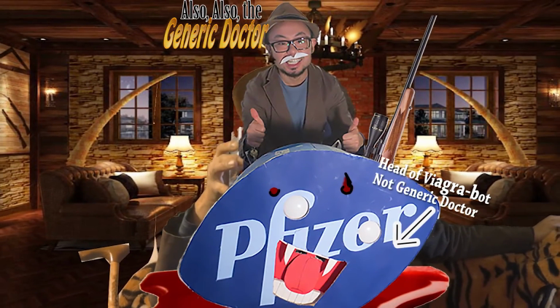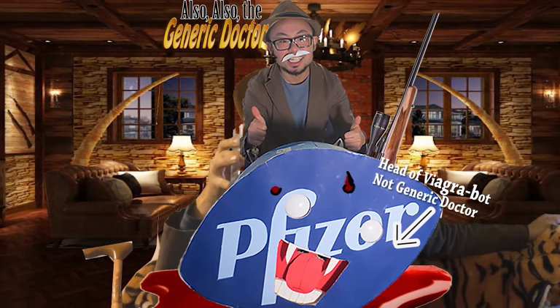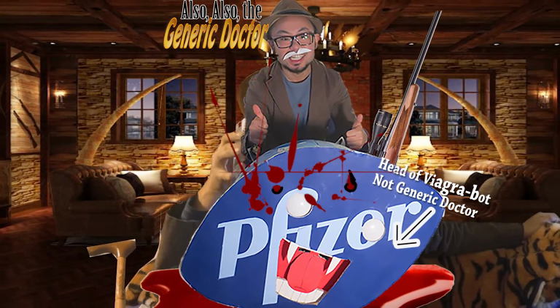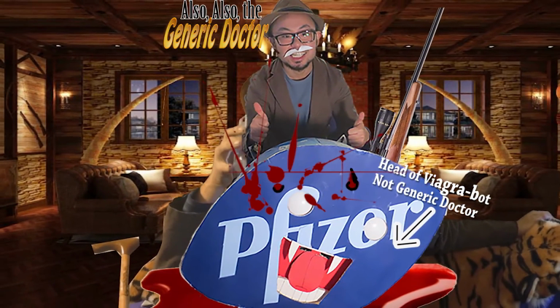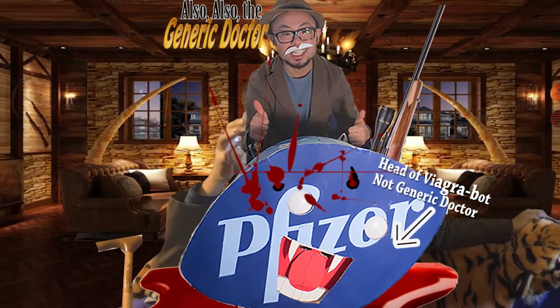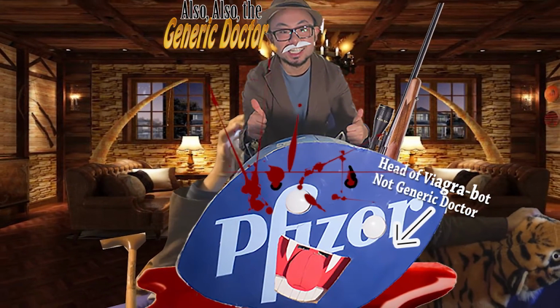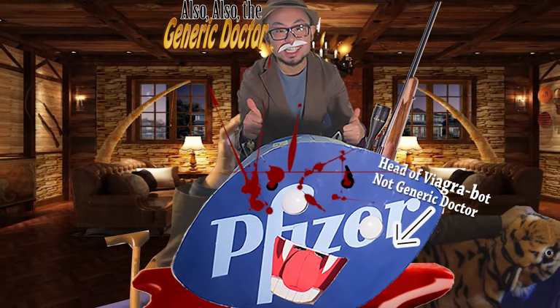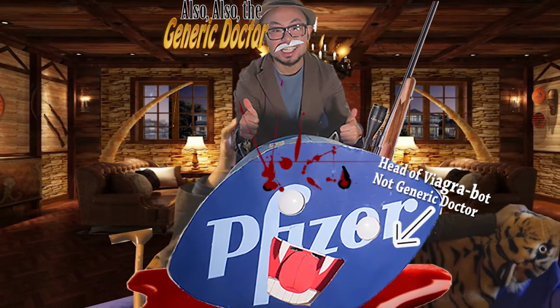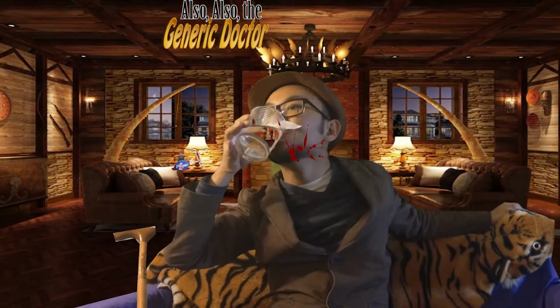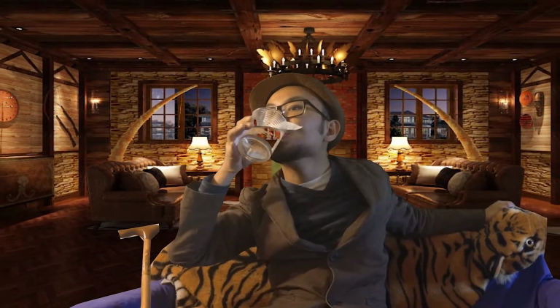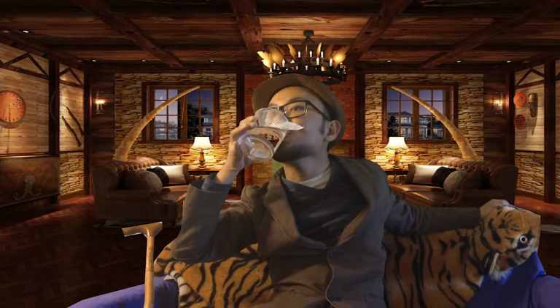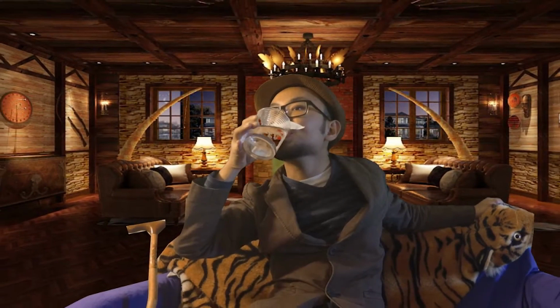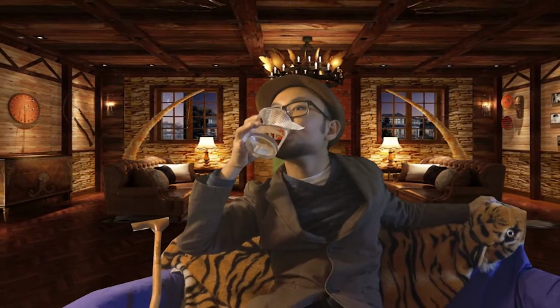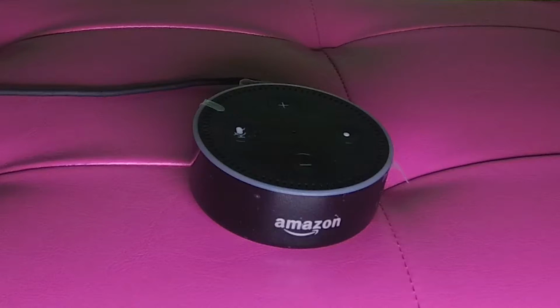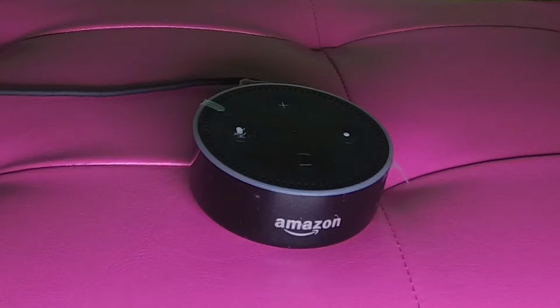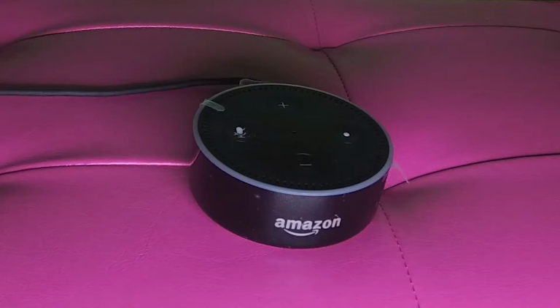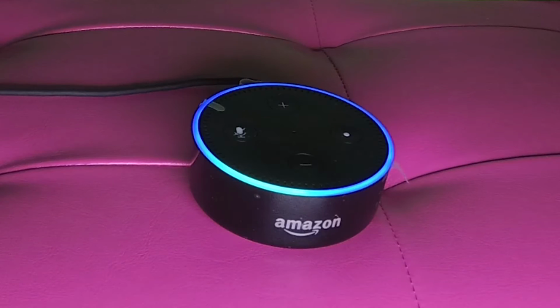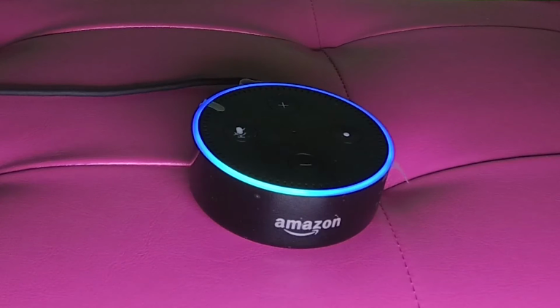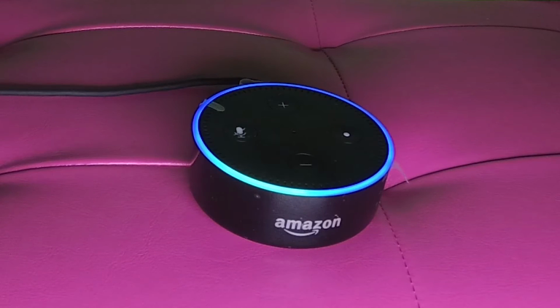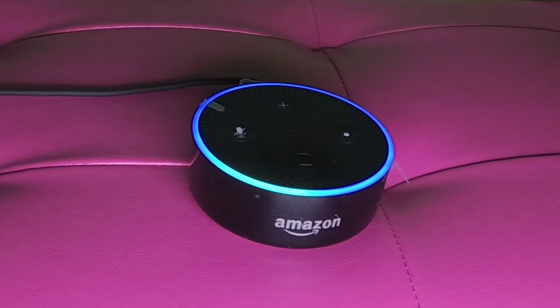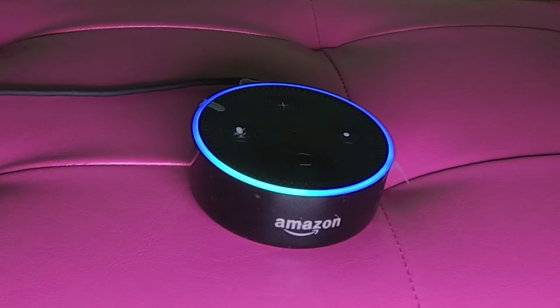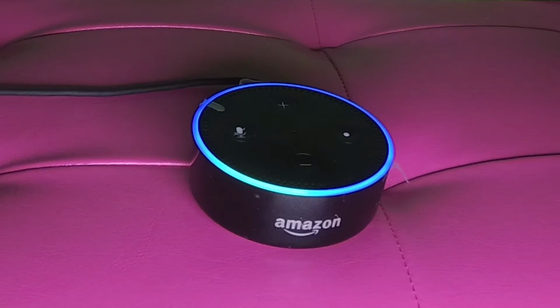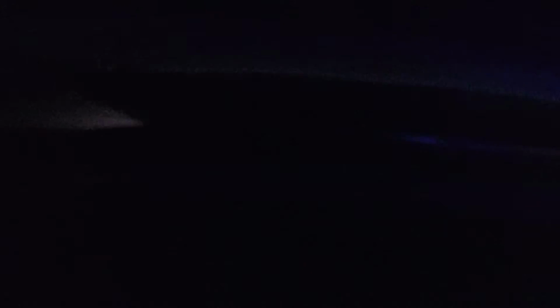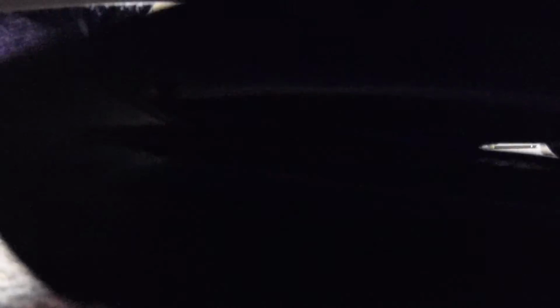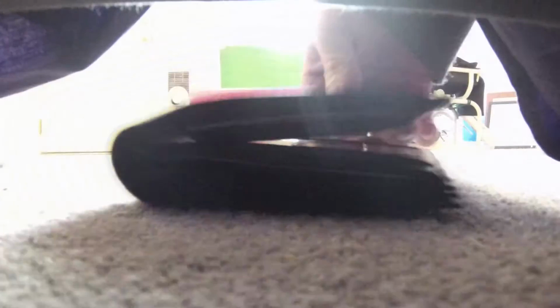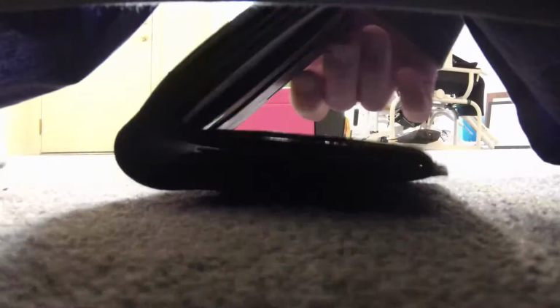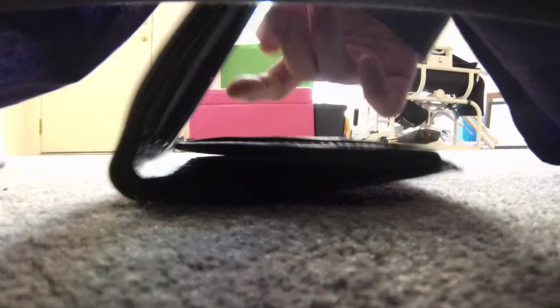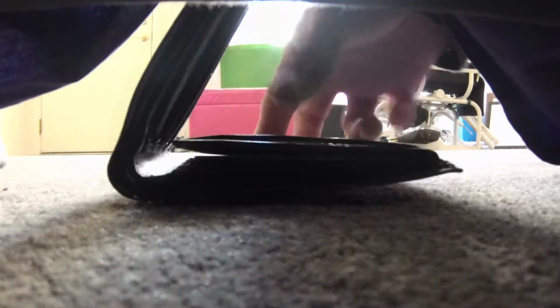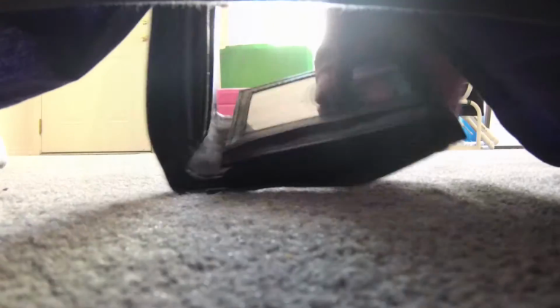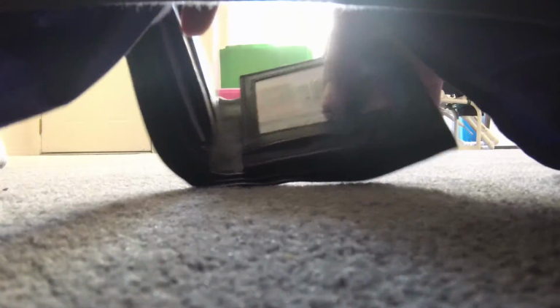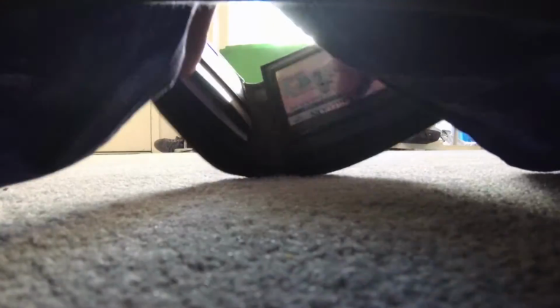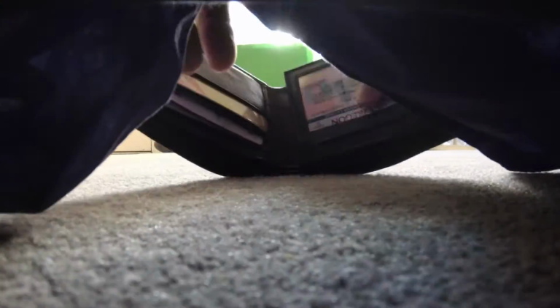He used the Amazon Echo Dot for almost everything. Alexa, where is my wallet? Try under the couch. Oh... oops.